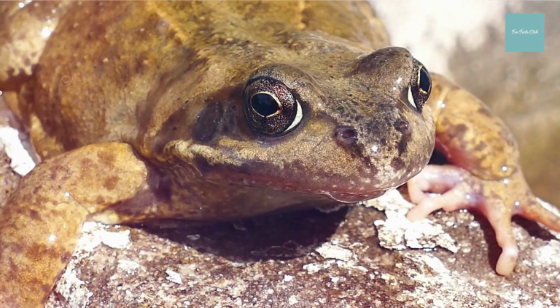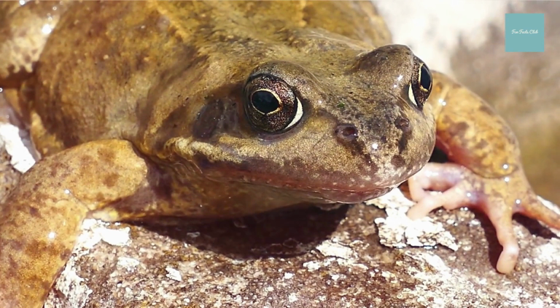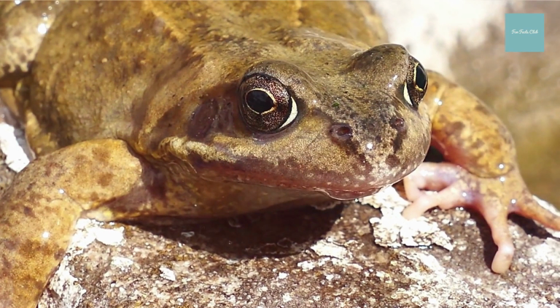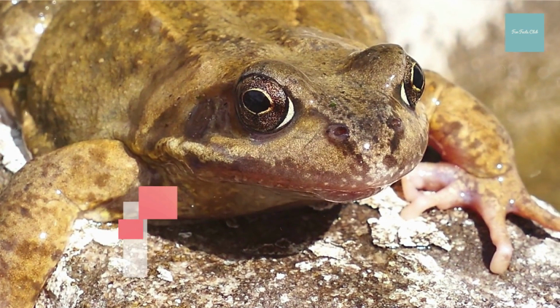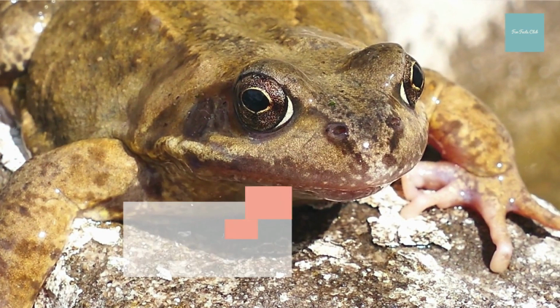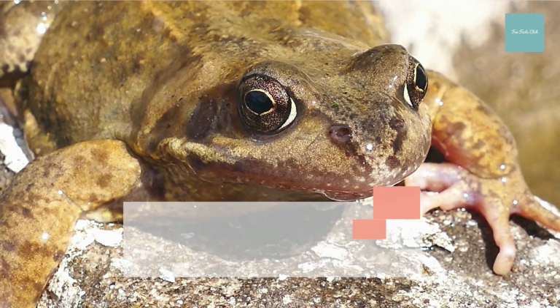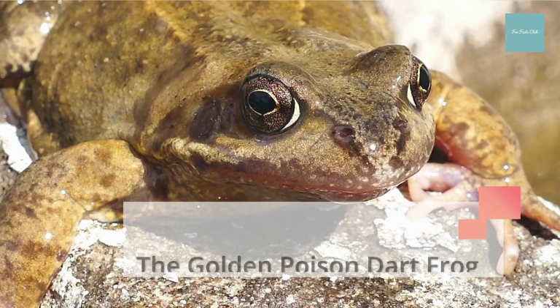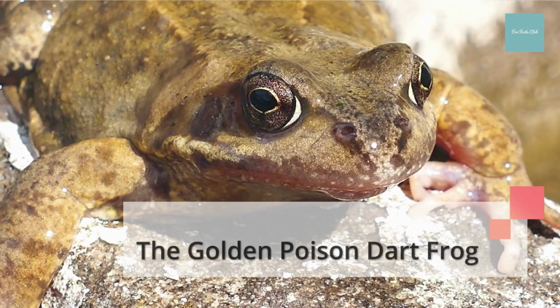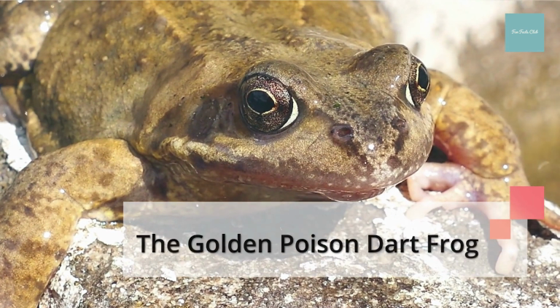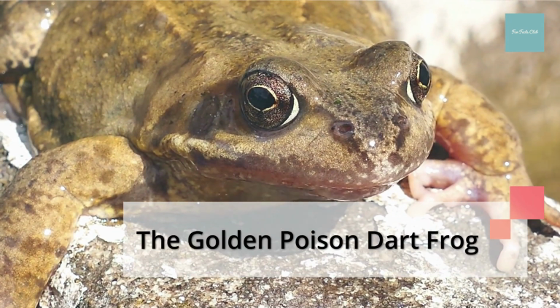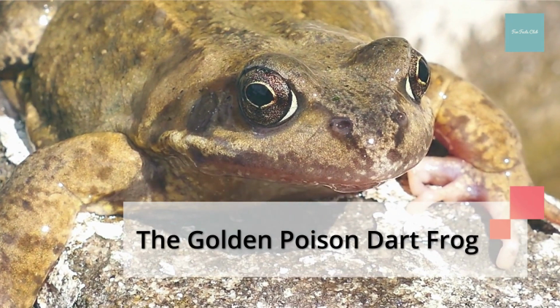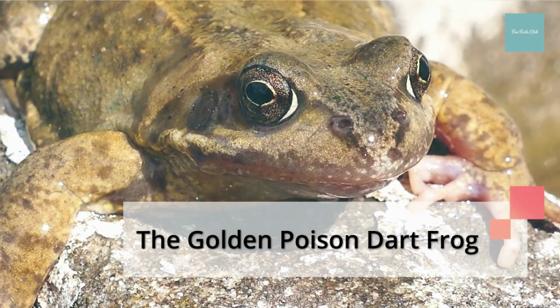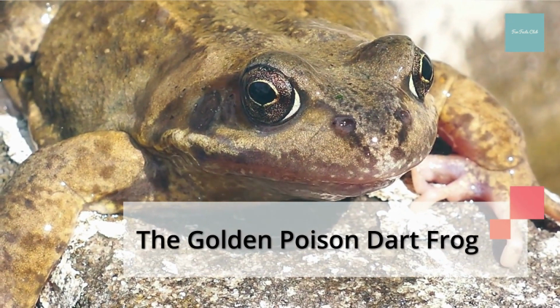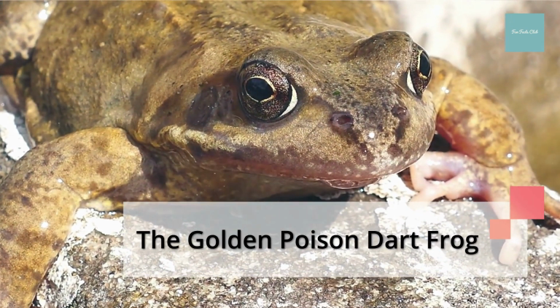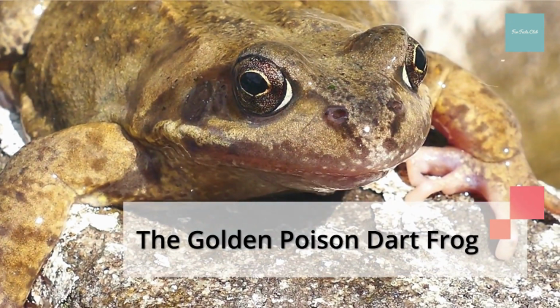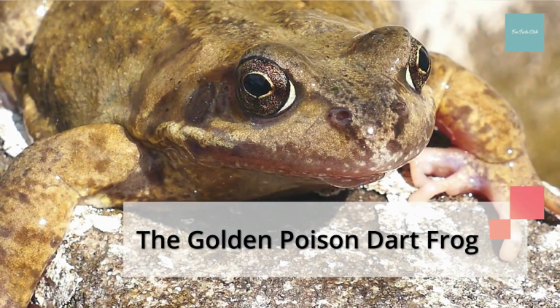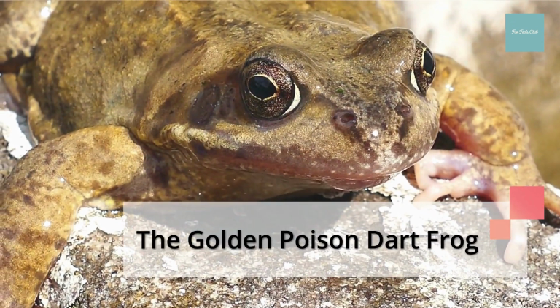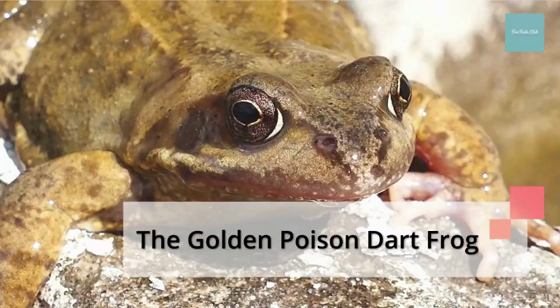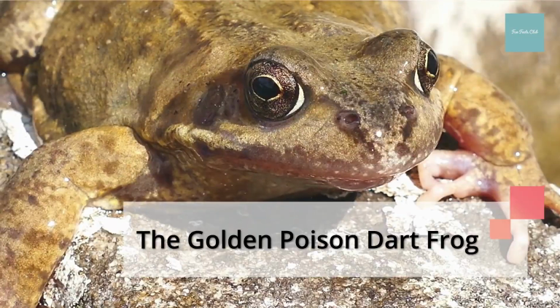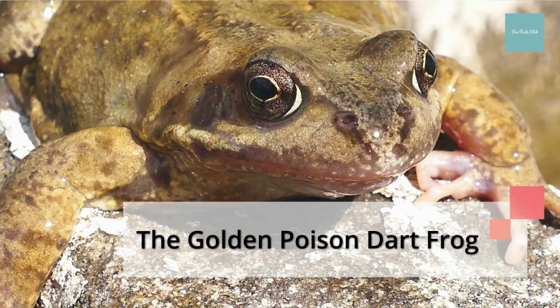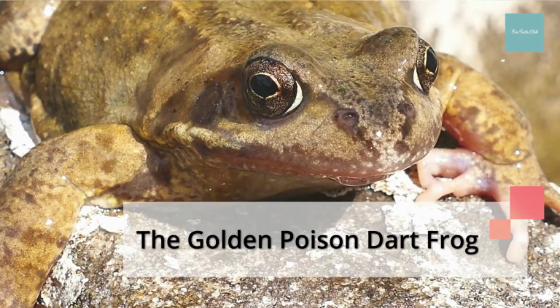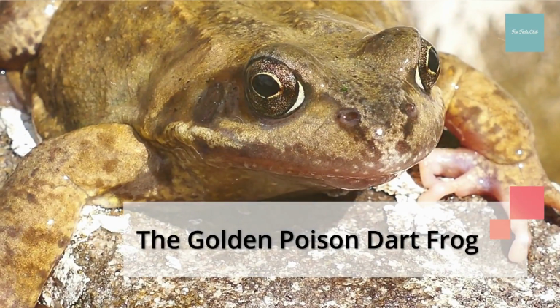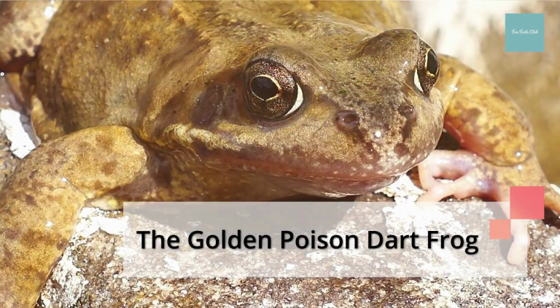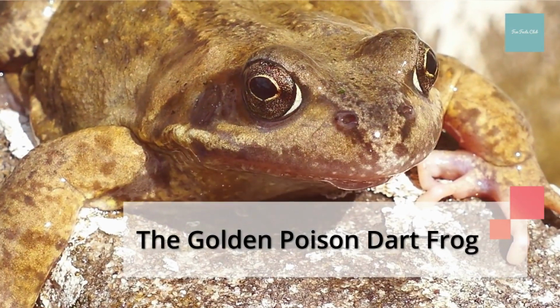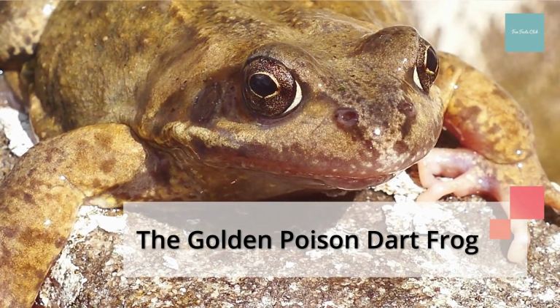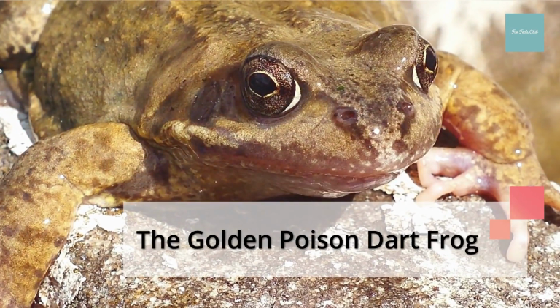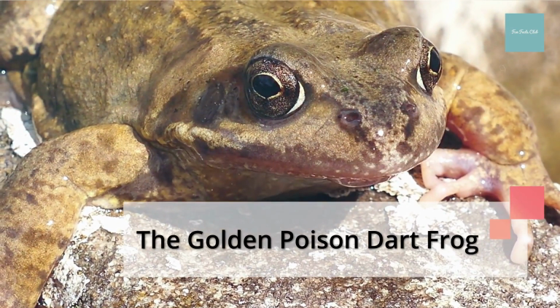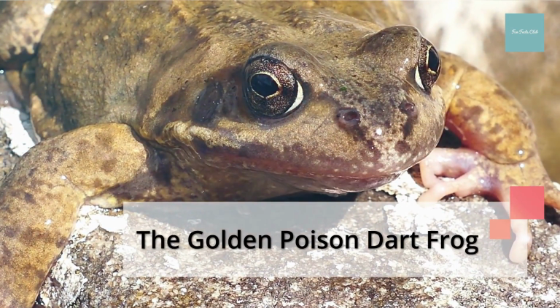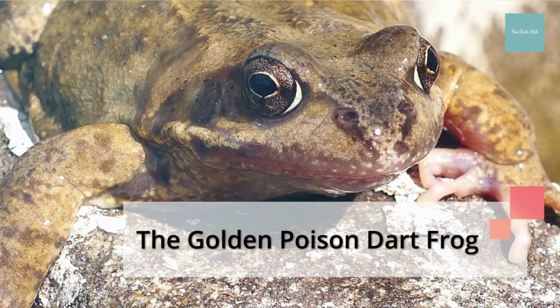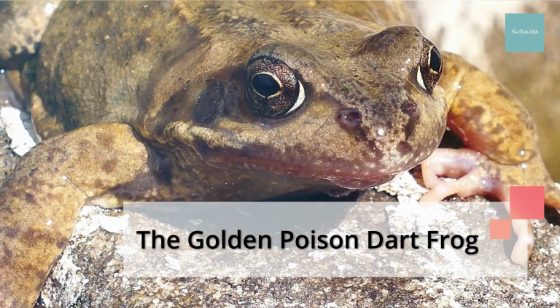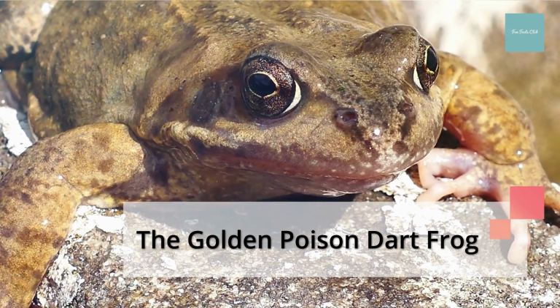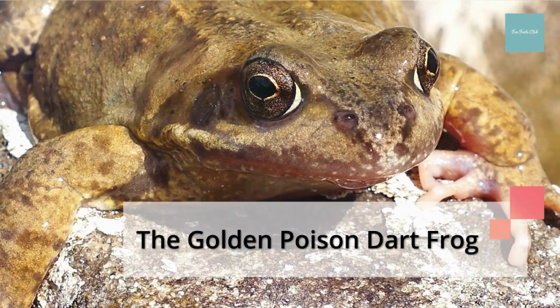One gram of the toxin produced by the skin of the golden poison dart frog could kill 100,000 people.